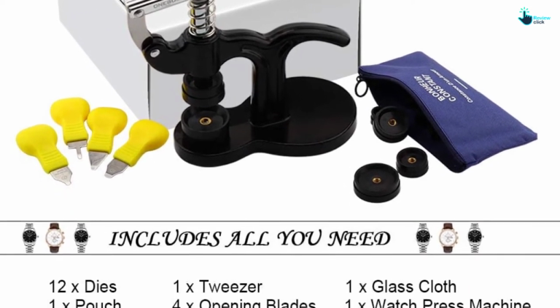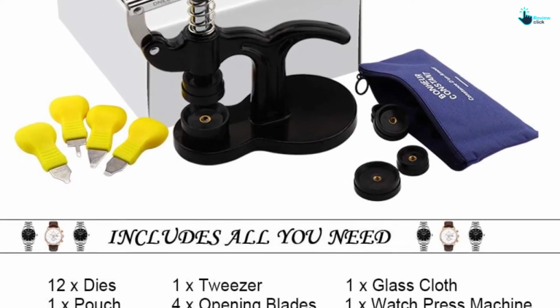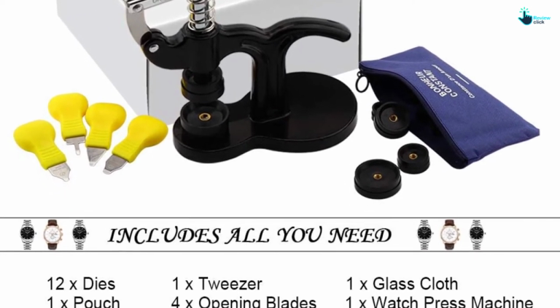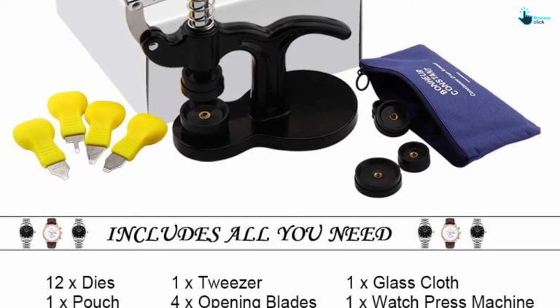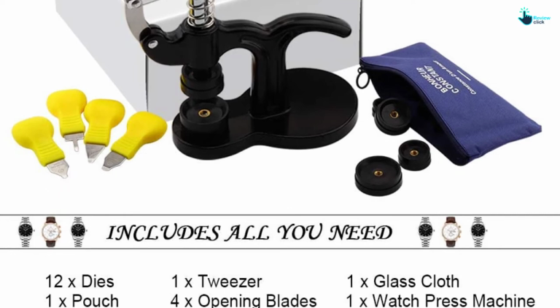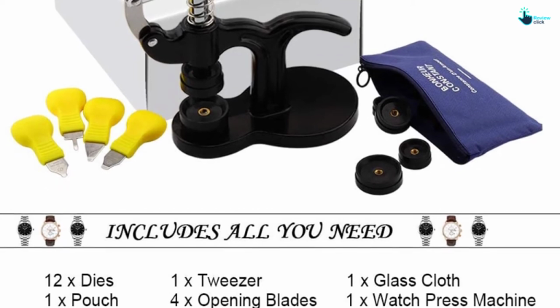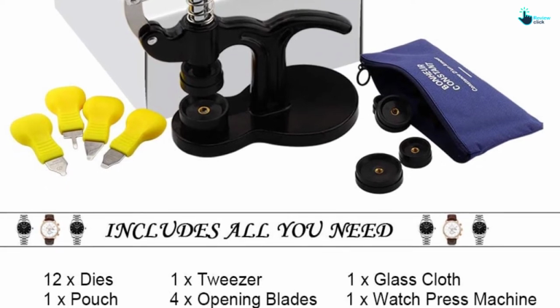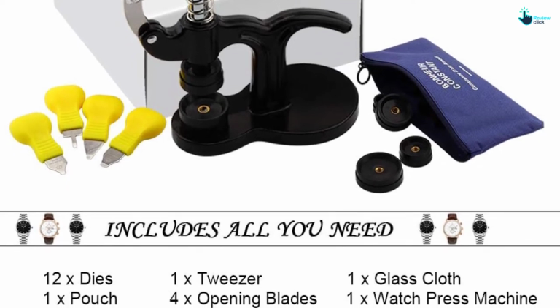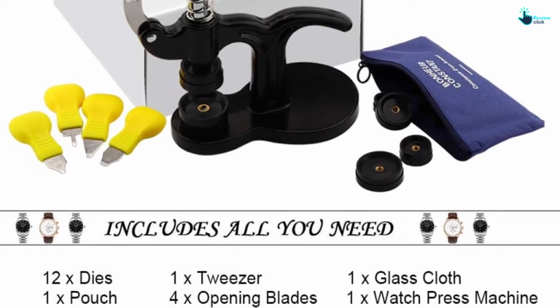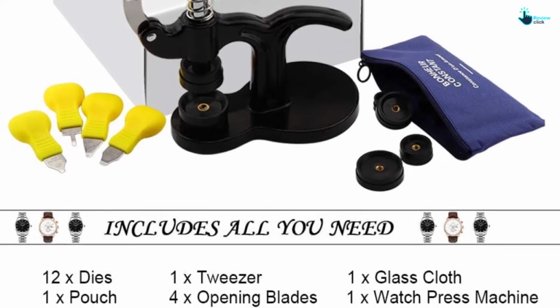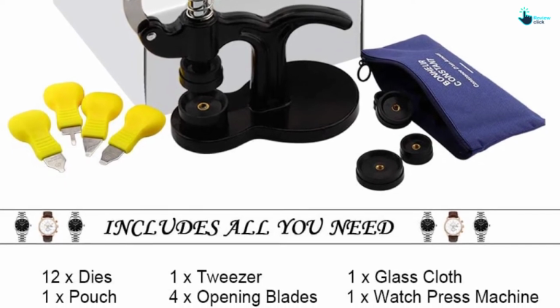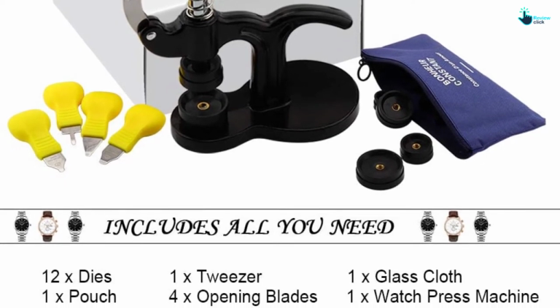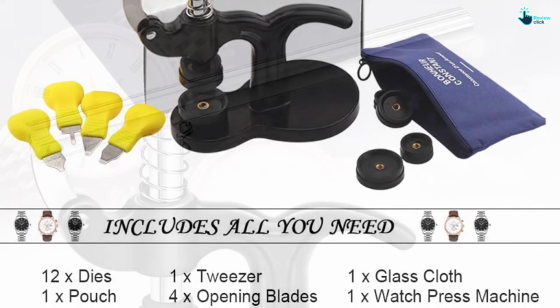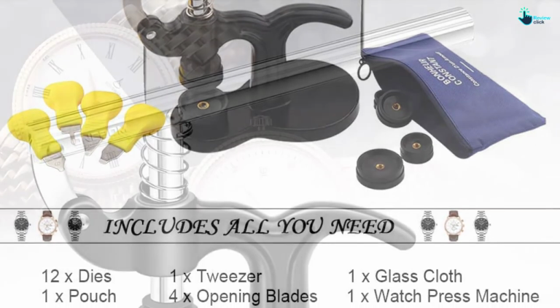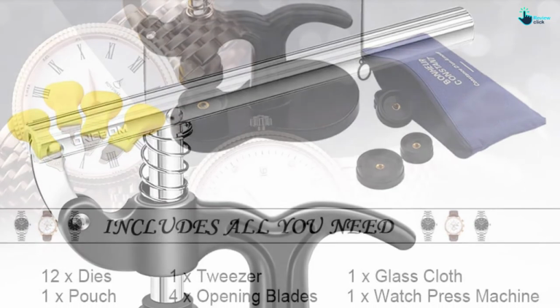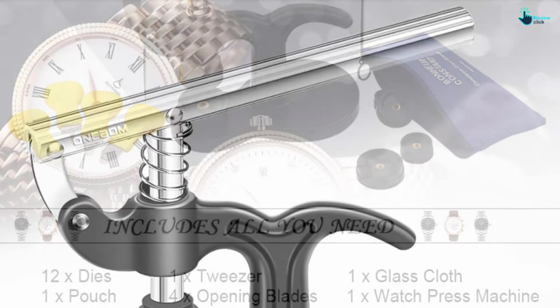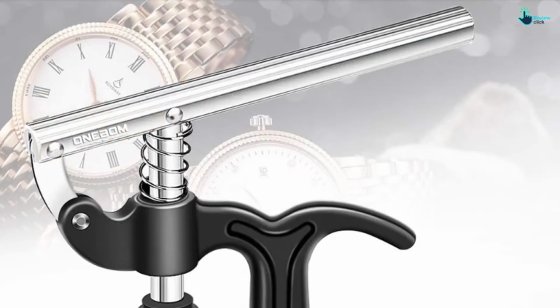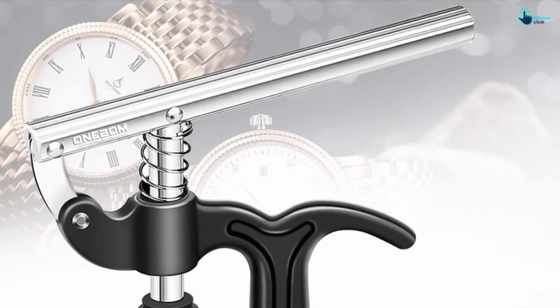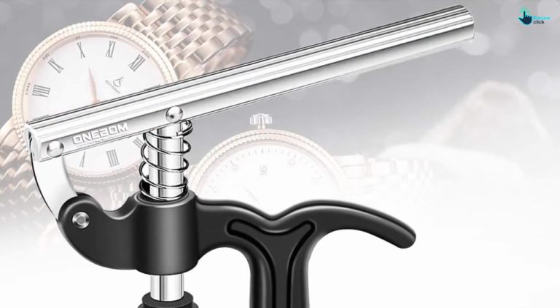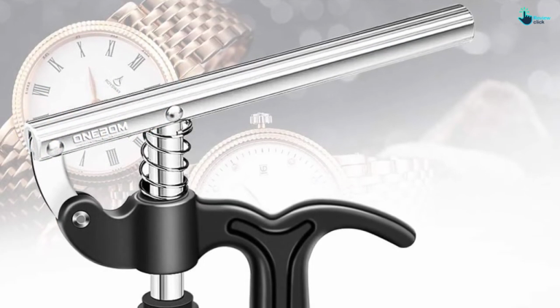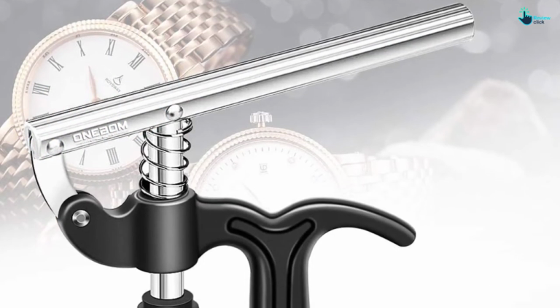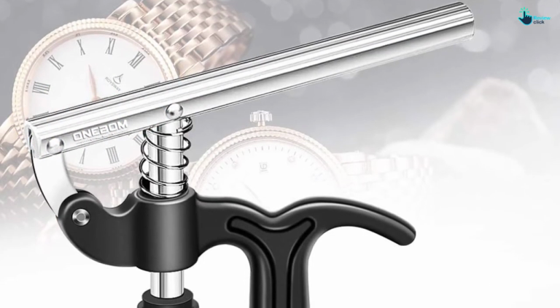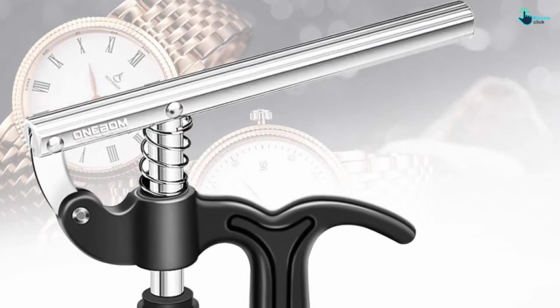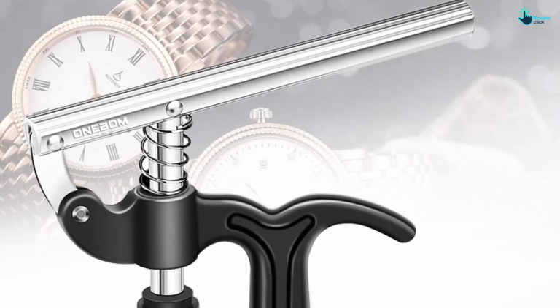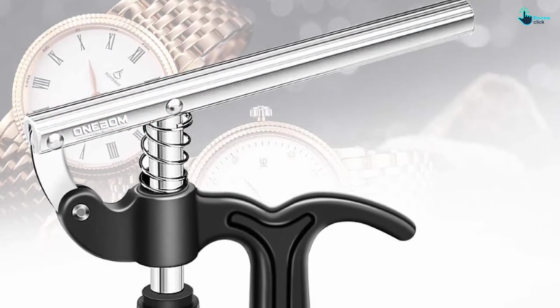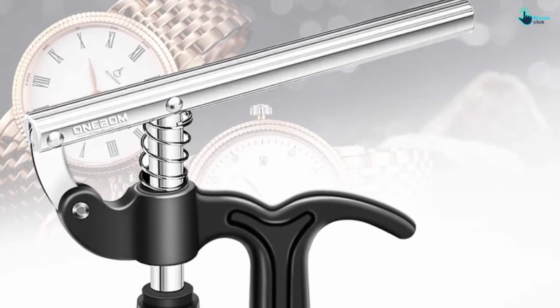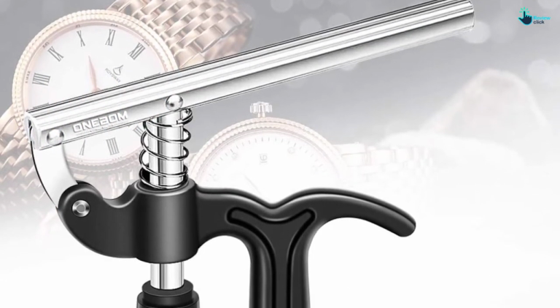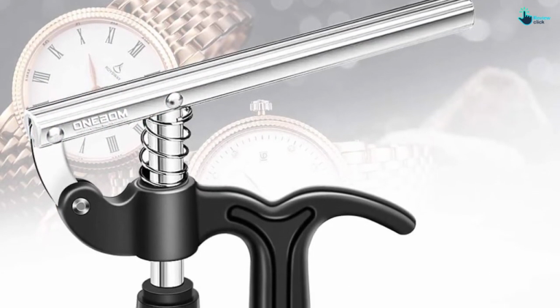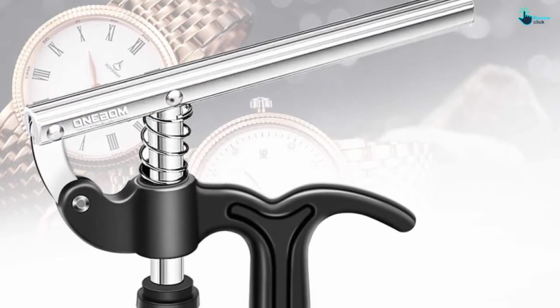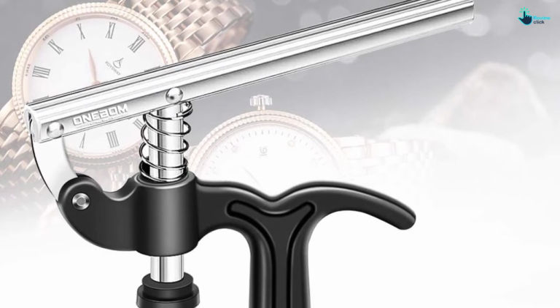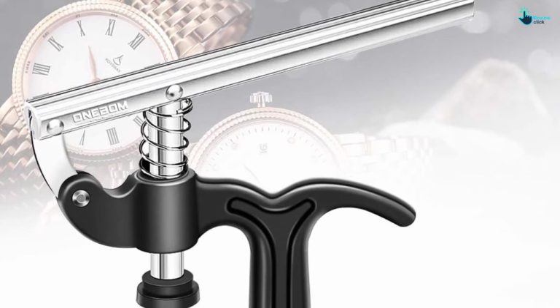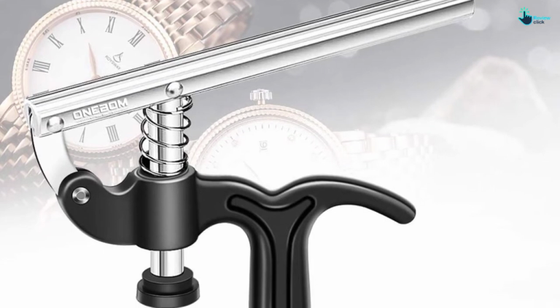The set also comes with a tweezer for simple battery removal and handling of multiple problems, plus a microfiber cloth to place under the watch to prevent scratches. Overall, you will find it an awesome pack for your watch repair.